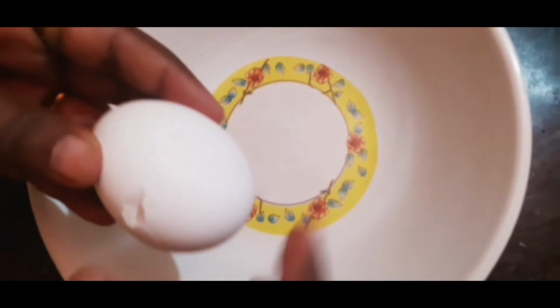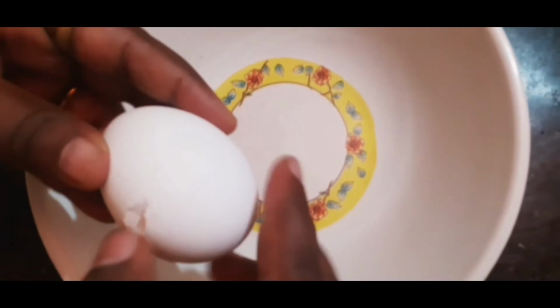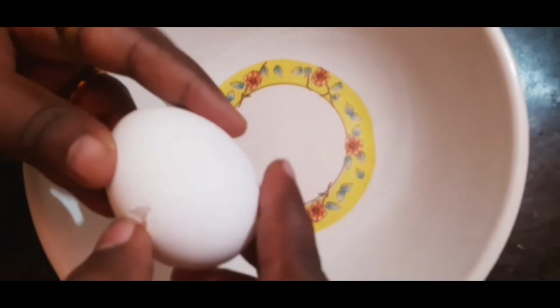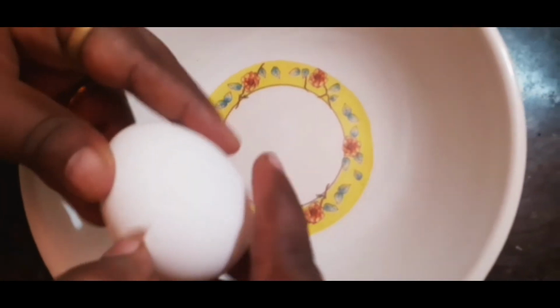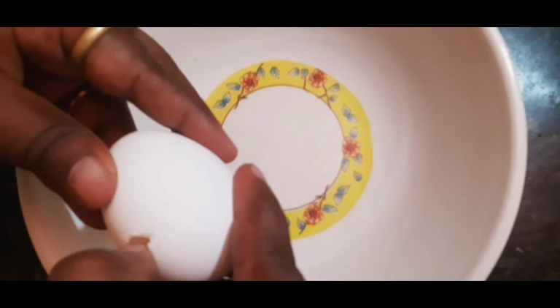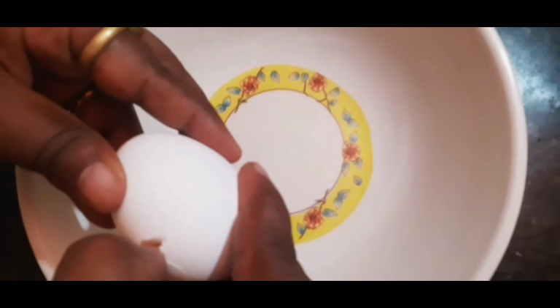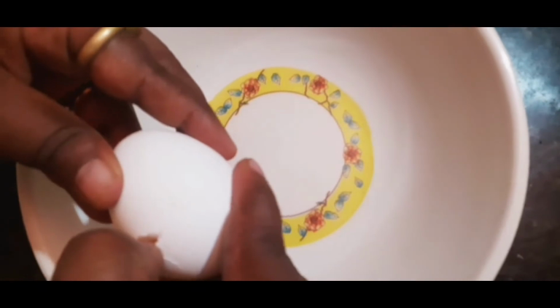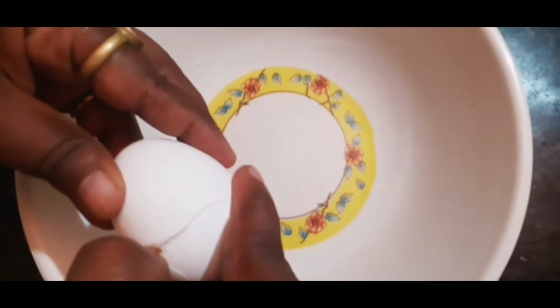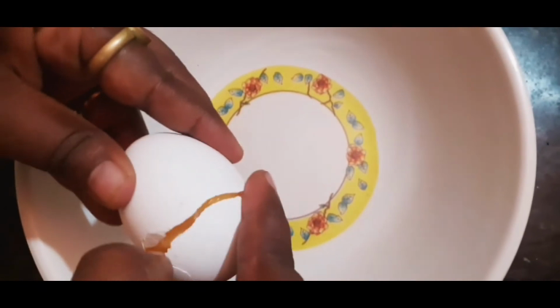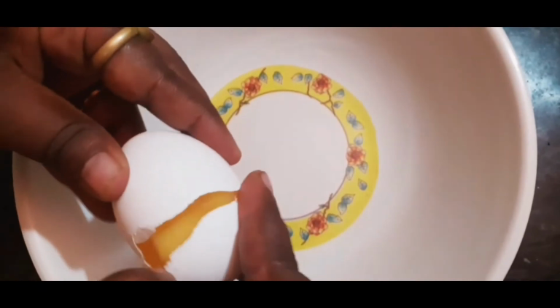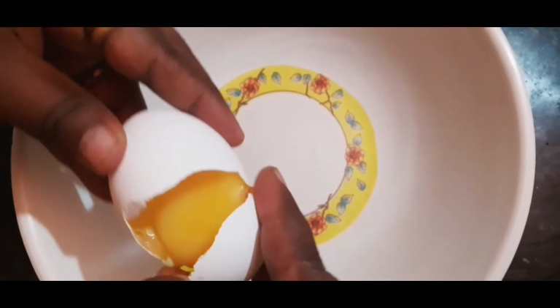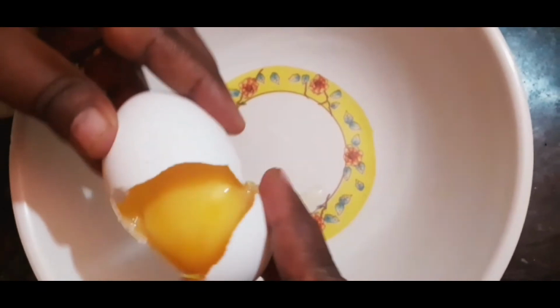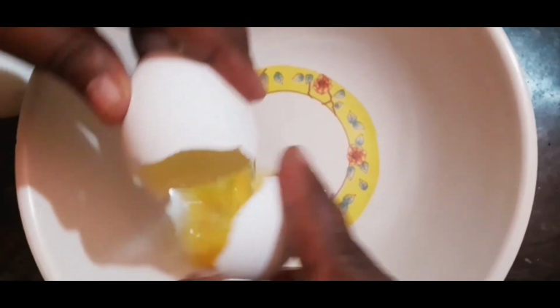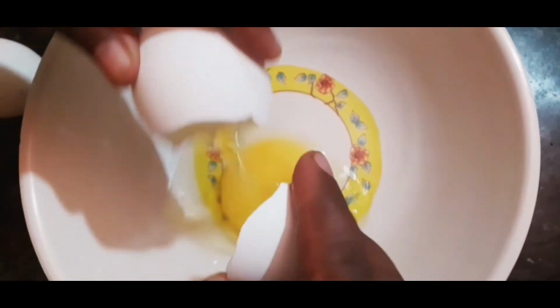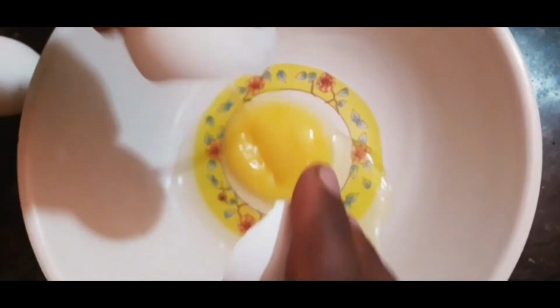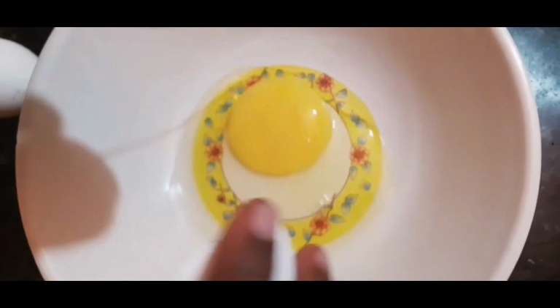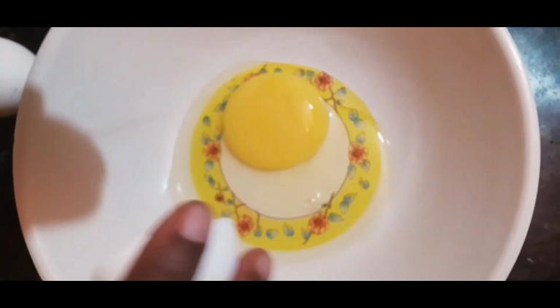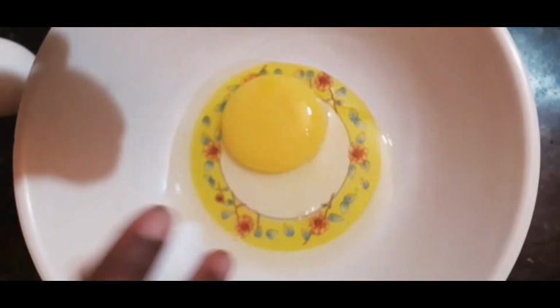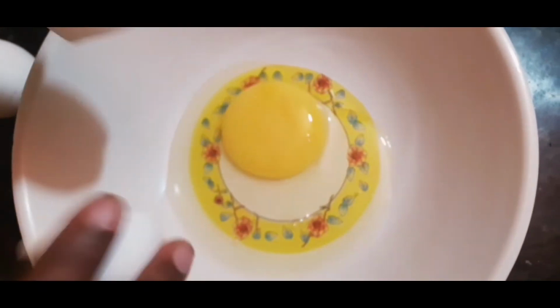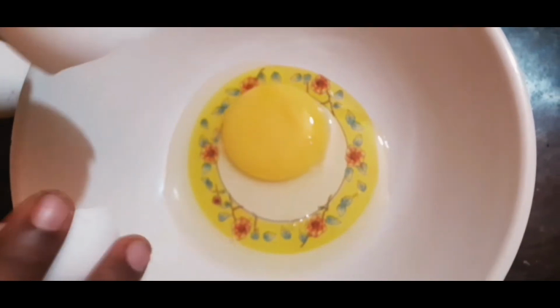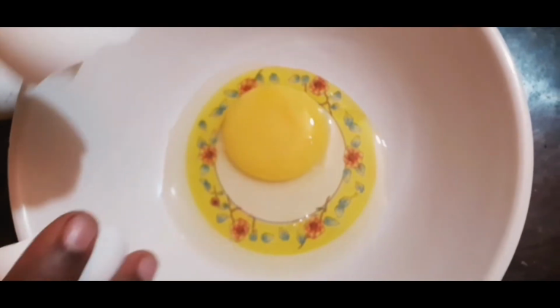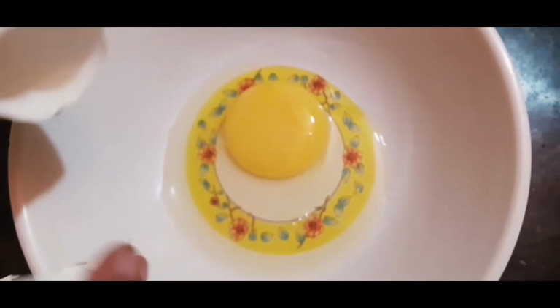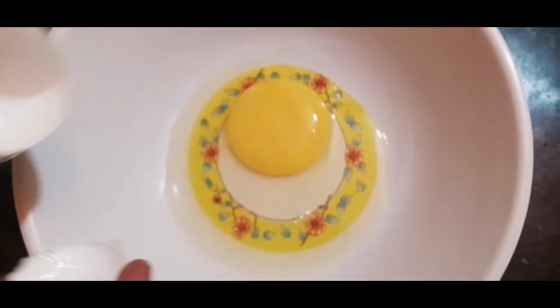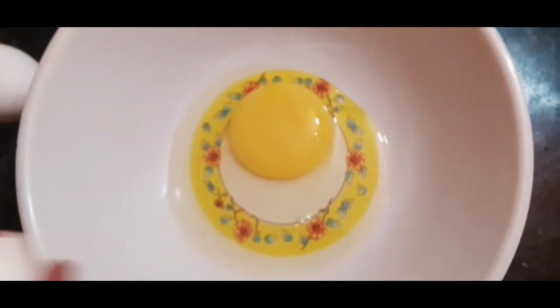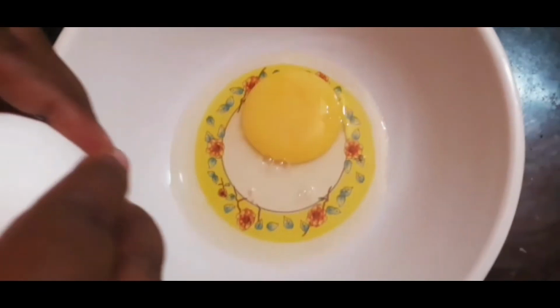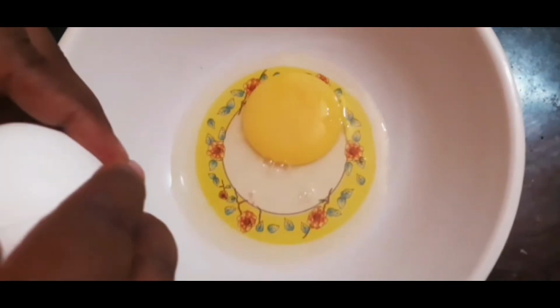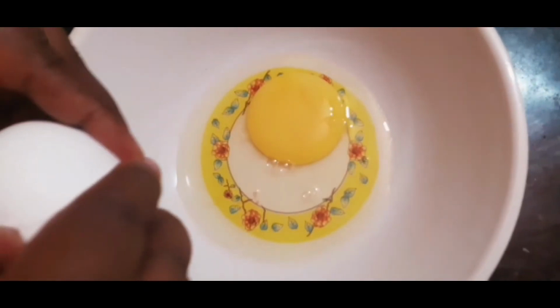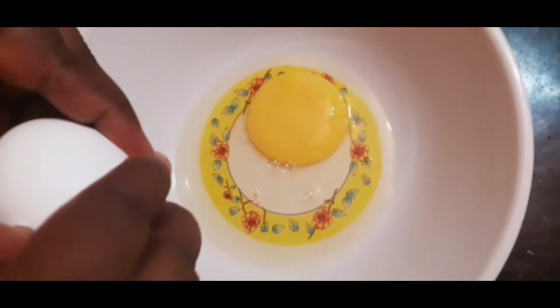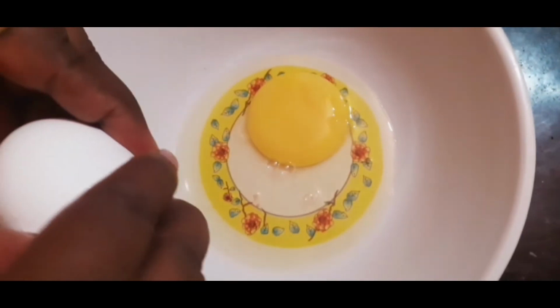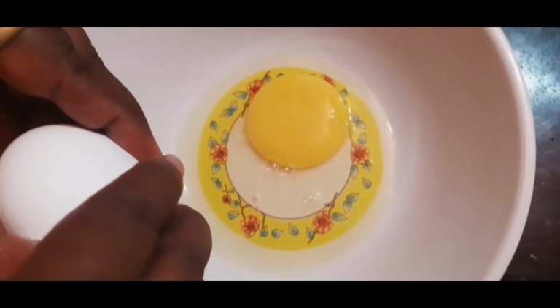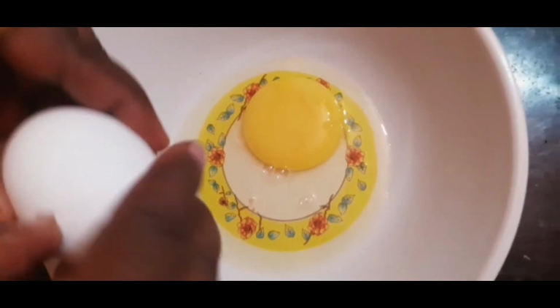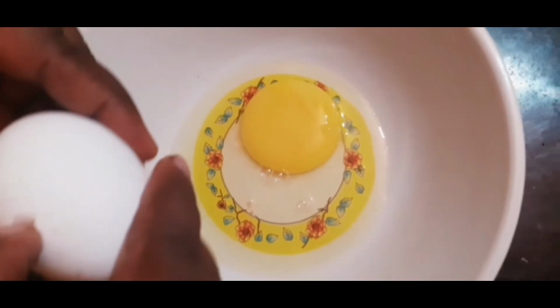We will add 4 whole eggs in a mixing bowl. I am using 4 whole eggs for 4 servings and it will use up the whole eggs.